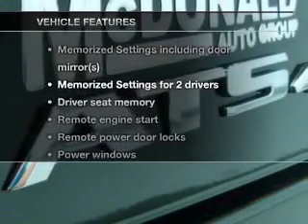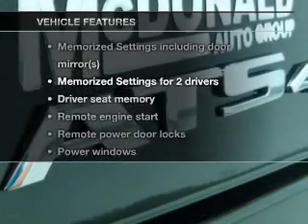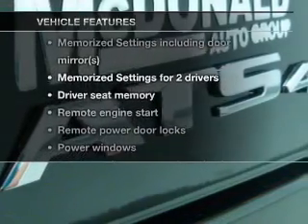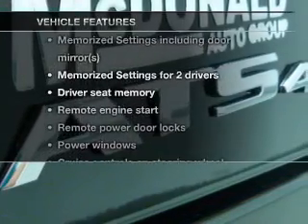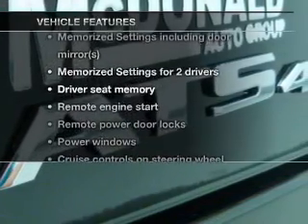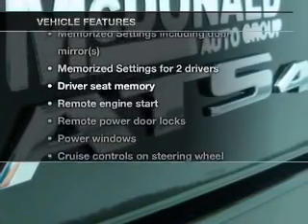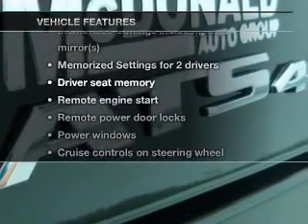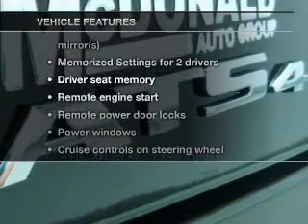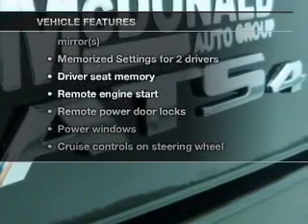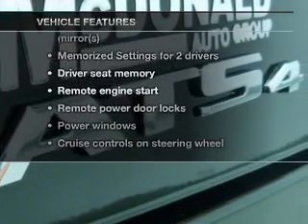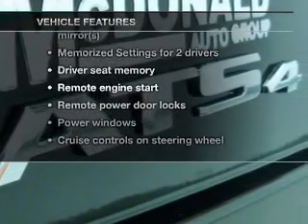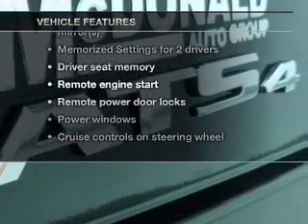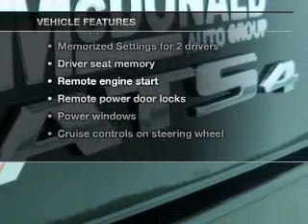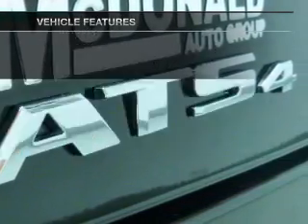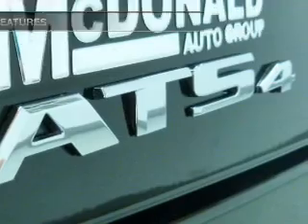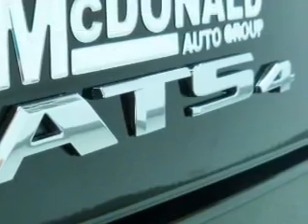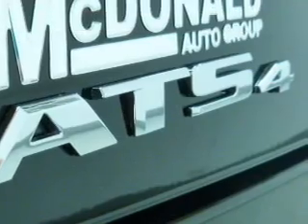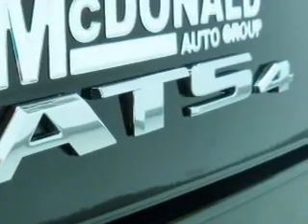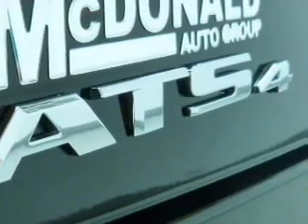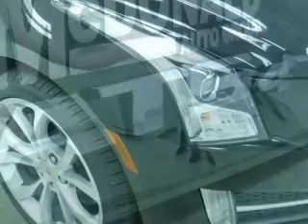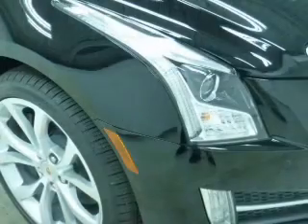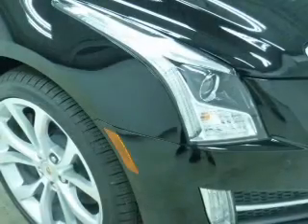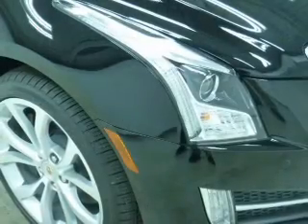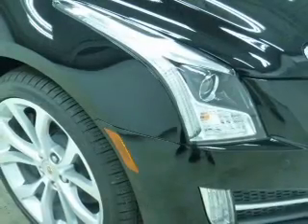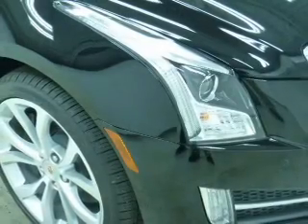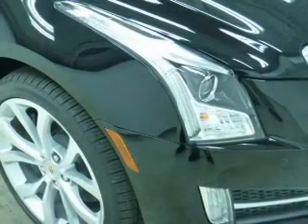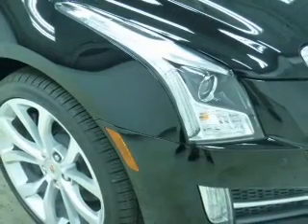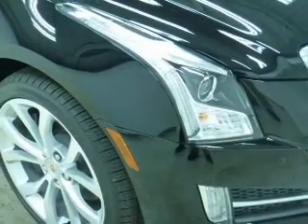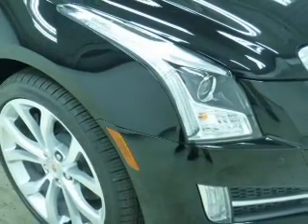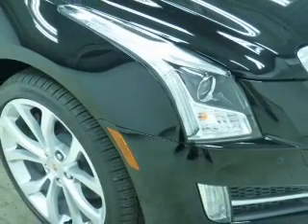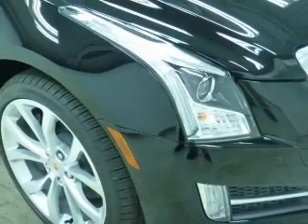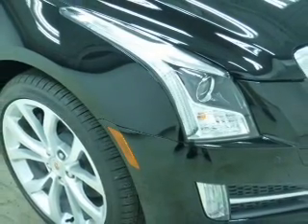With these notable features, you won't want to miss out on the opportunity to own this amazing ride. Keyless entry, leather seats, power door locks, power windows.